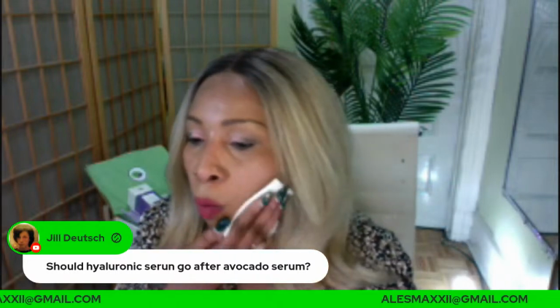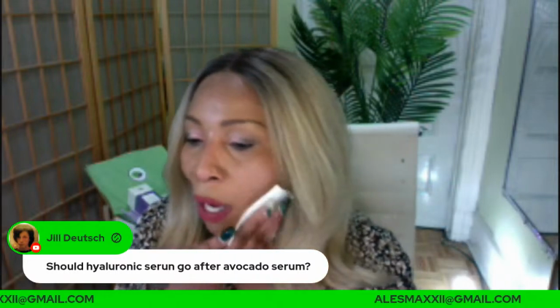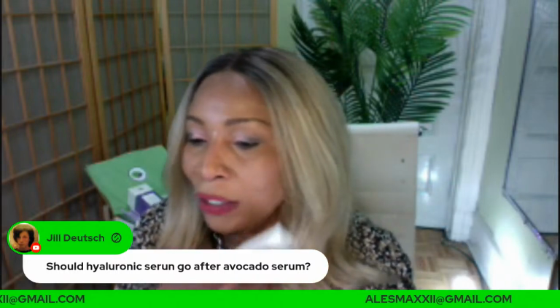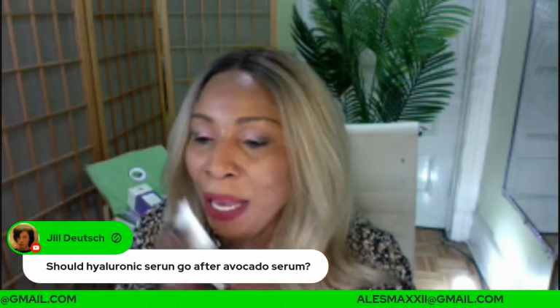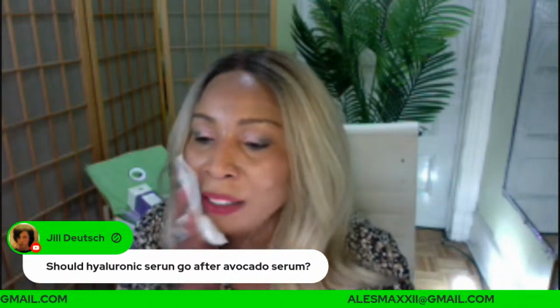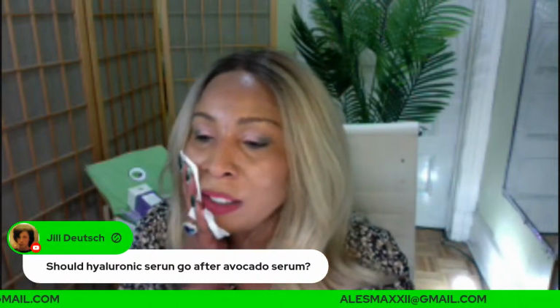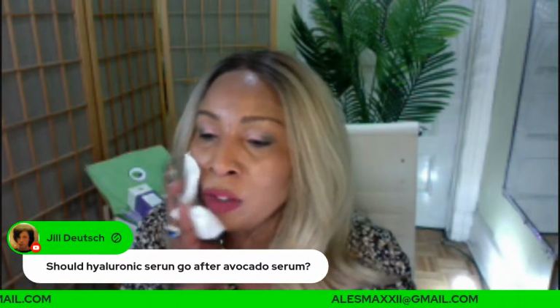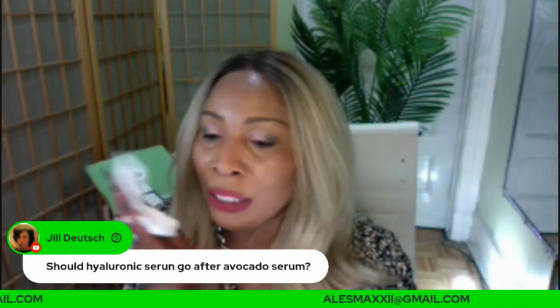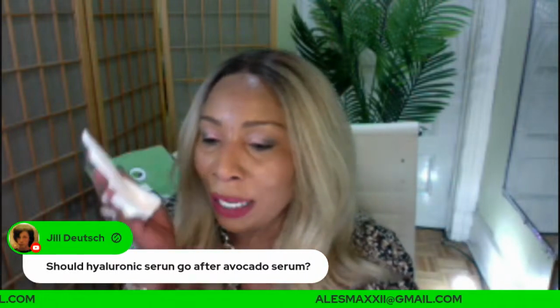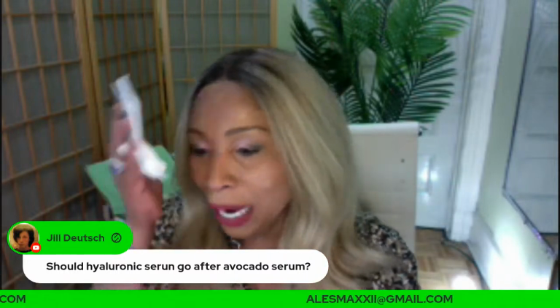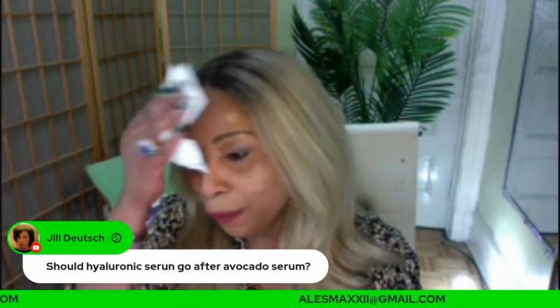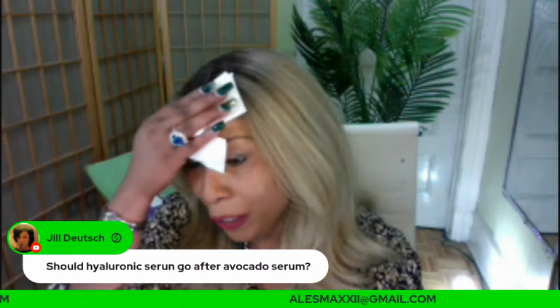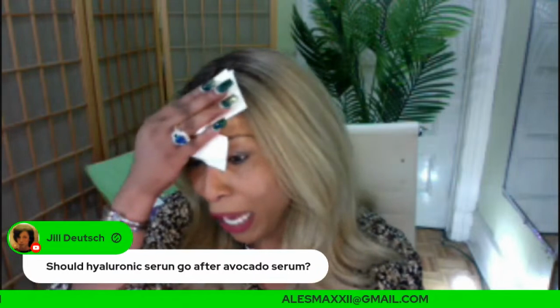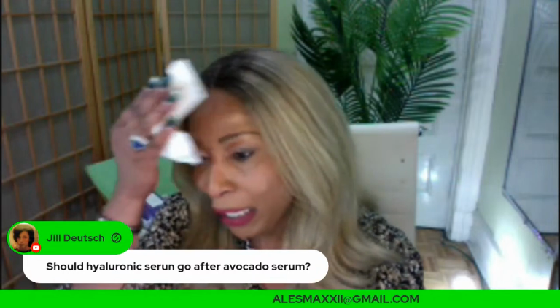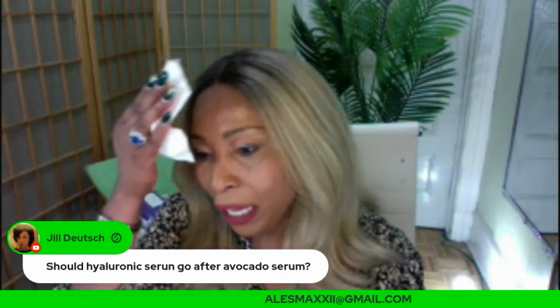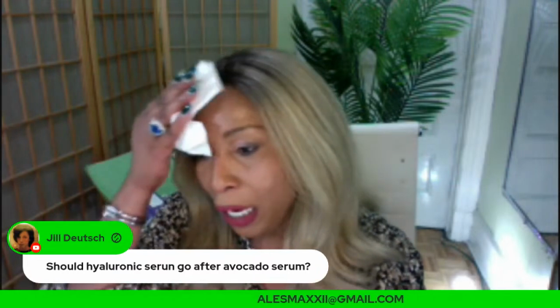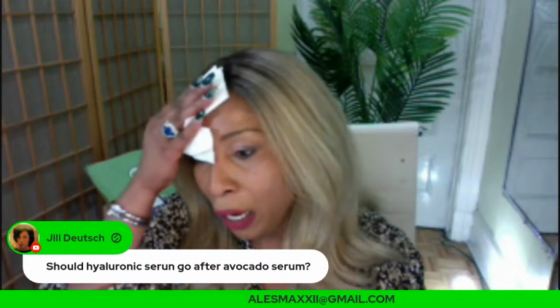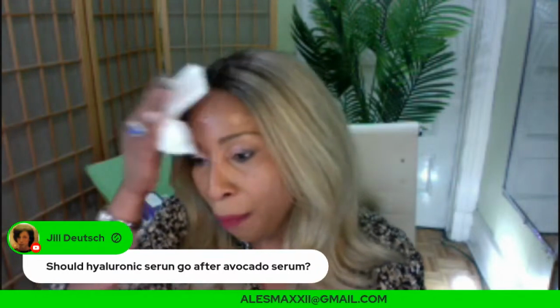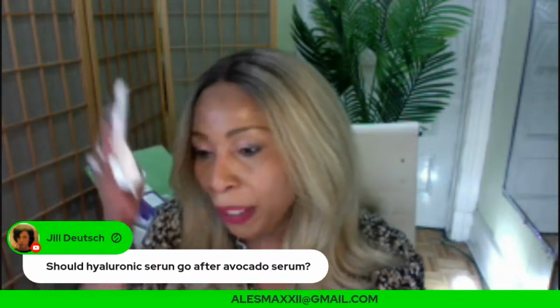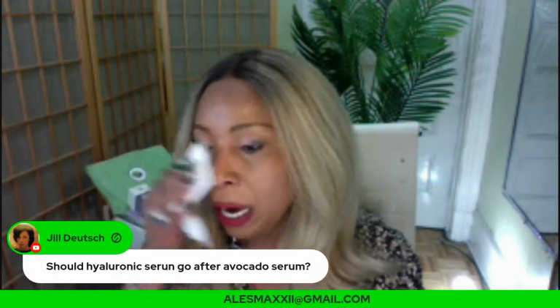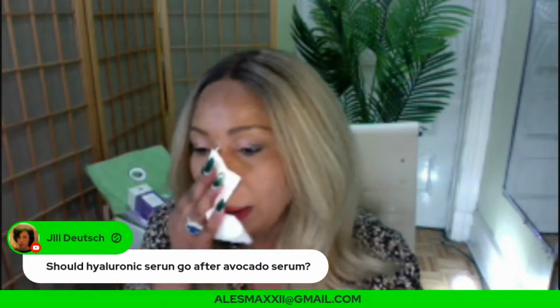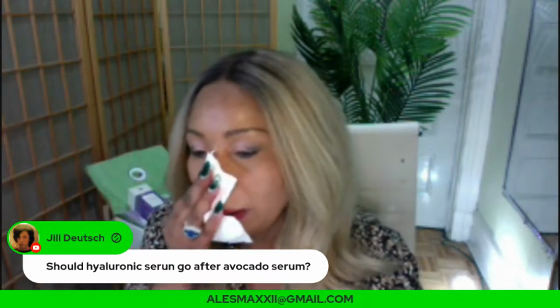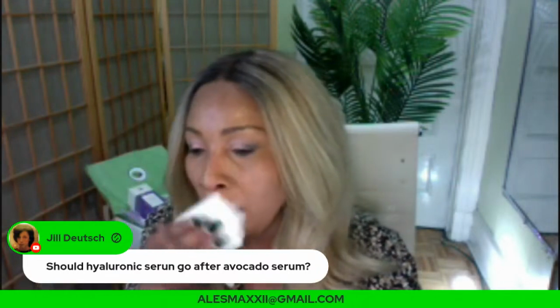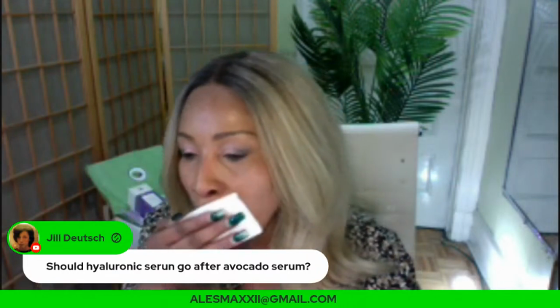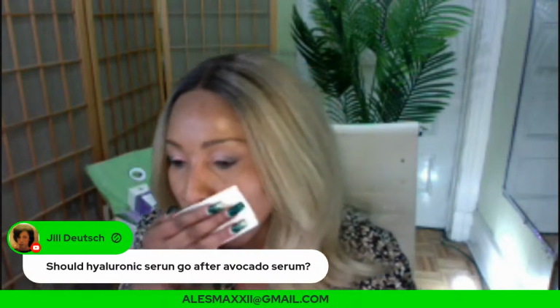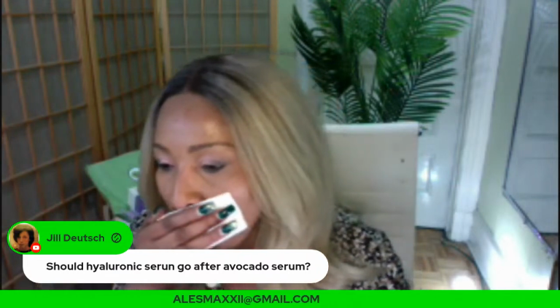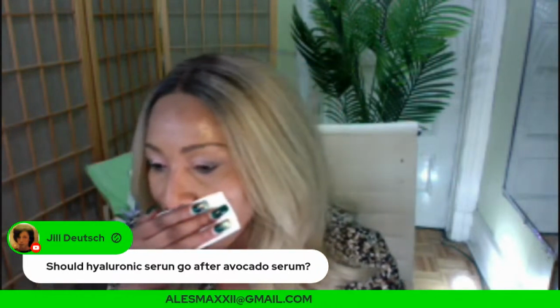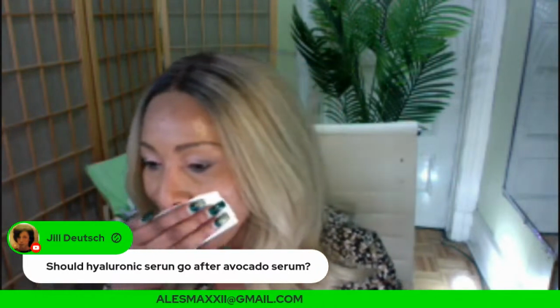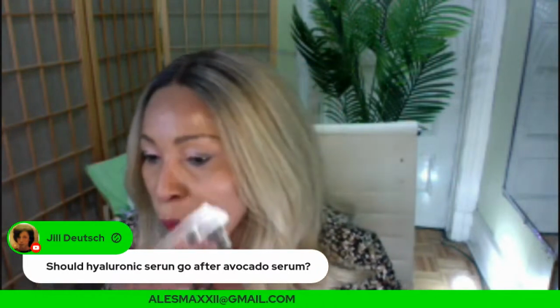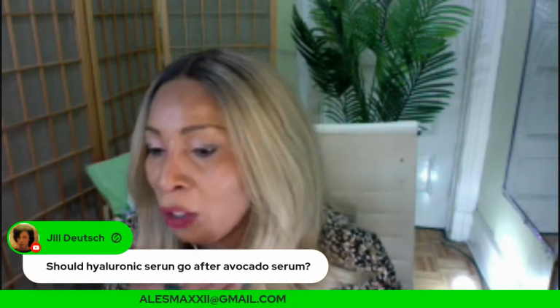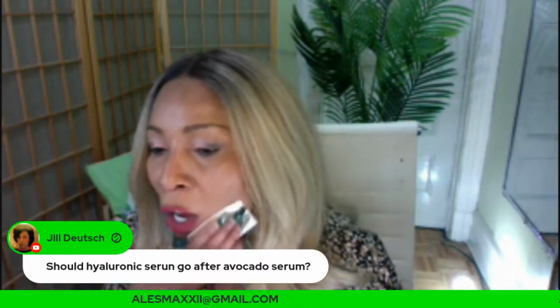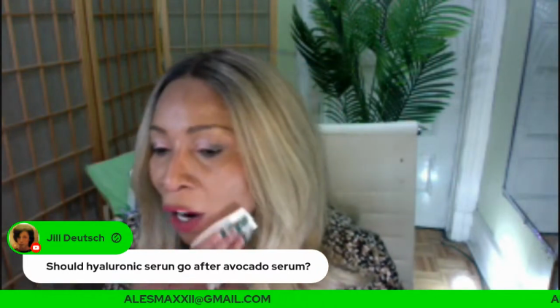Question: 'What's the best thing to use day and night for sagging, lumpy, acne-prone skin with large pores?'